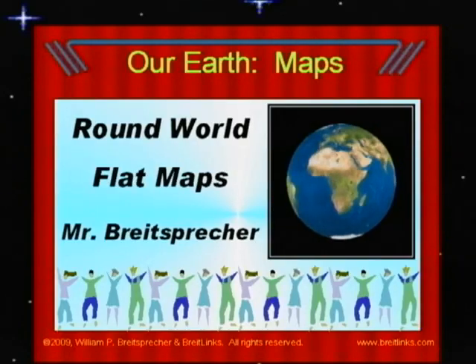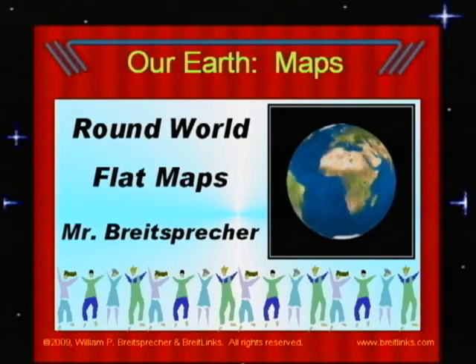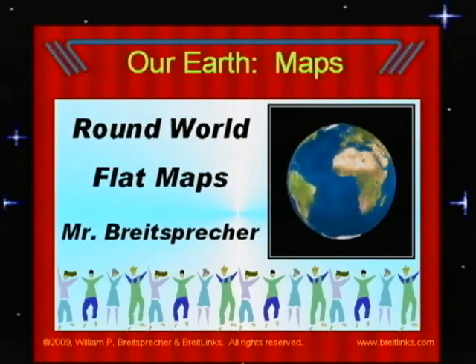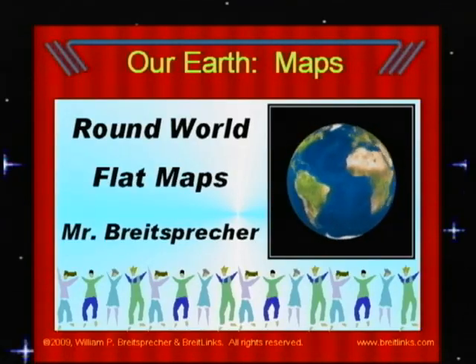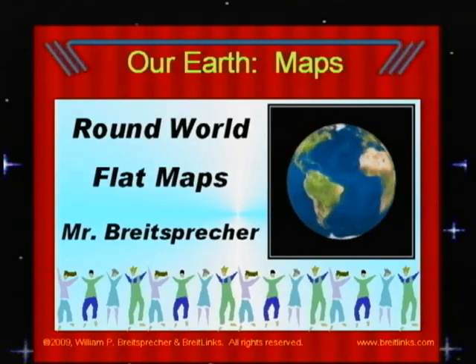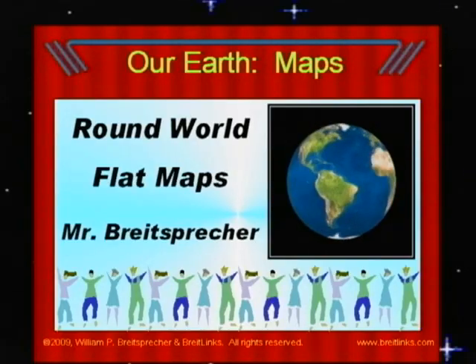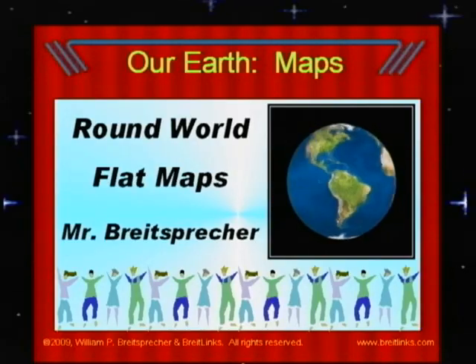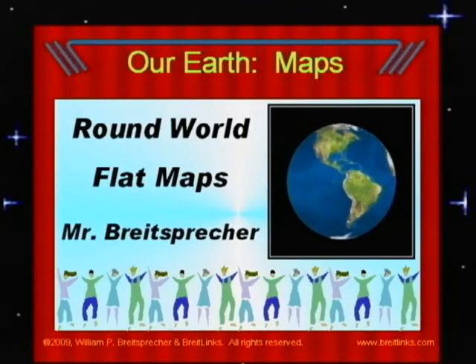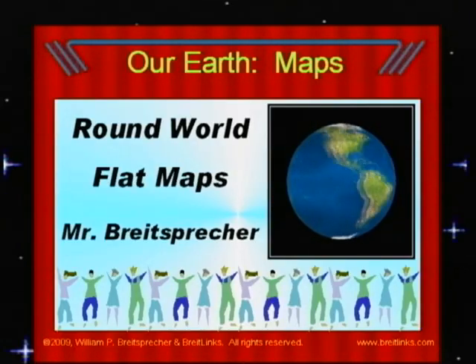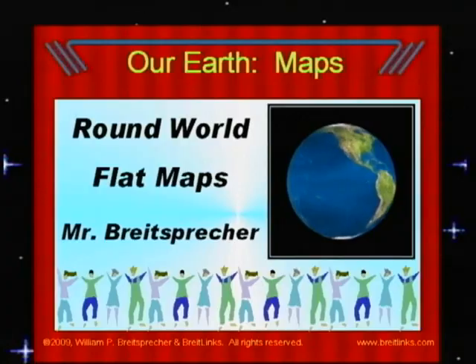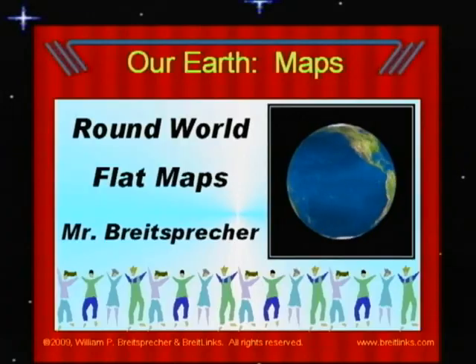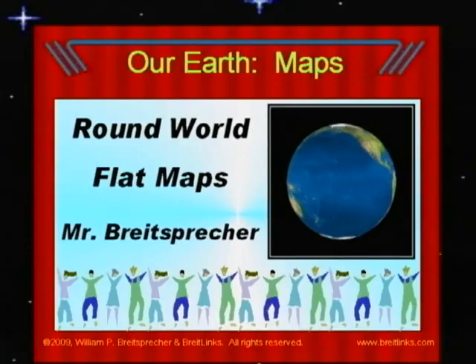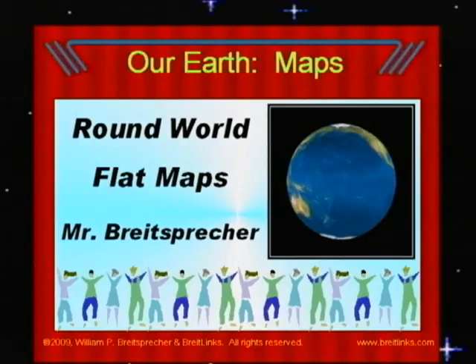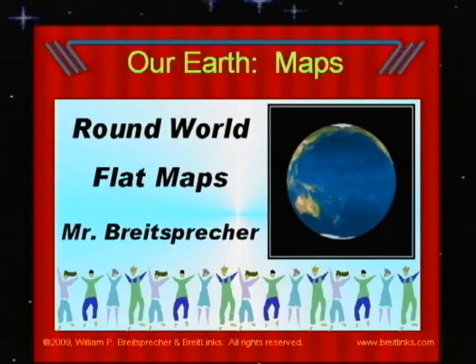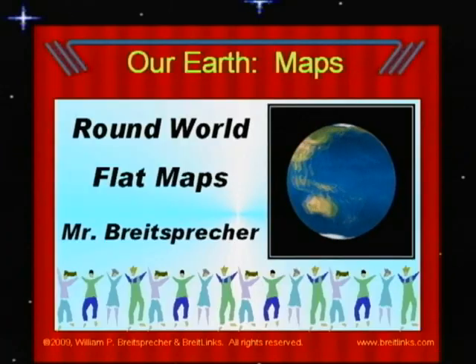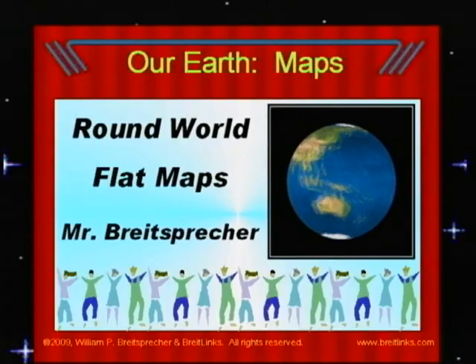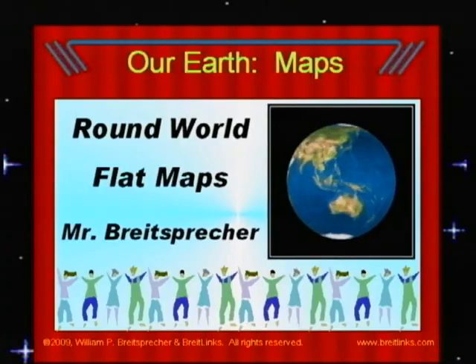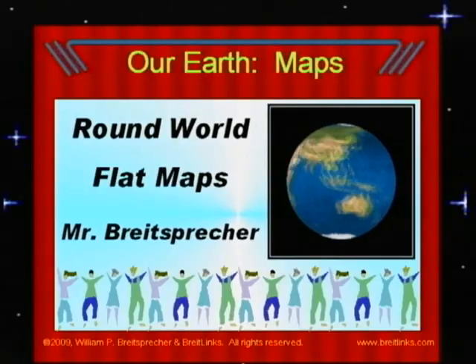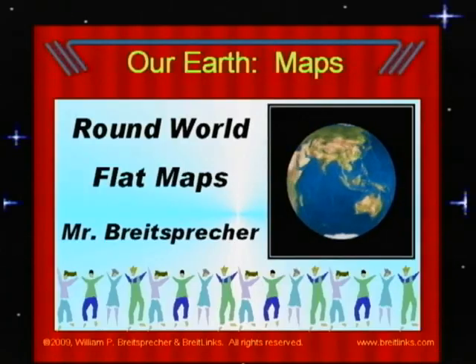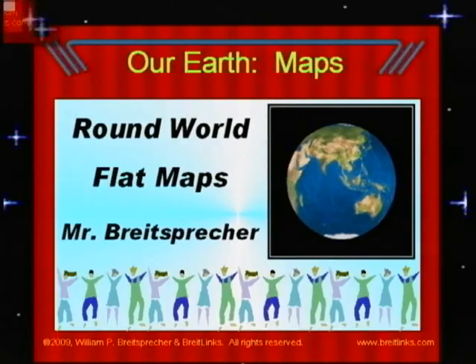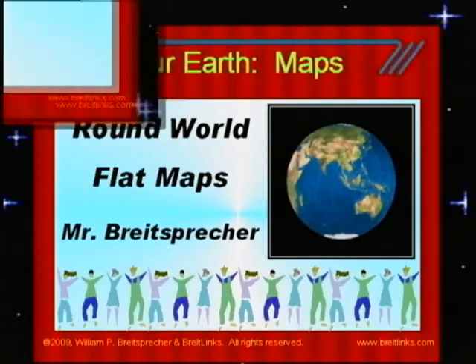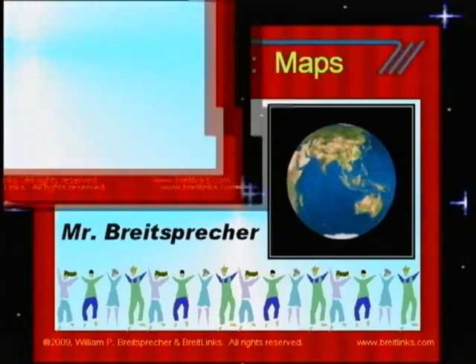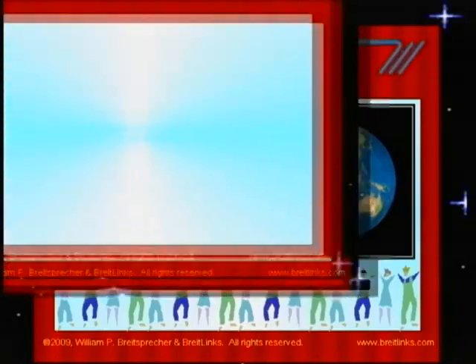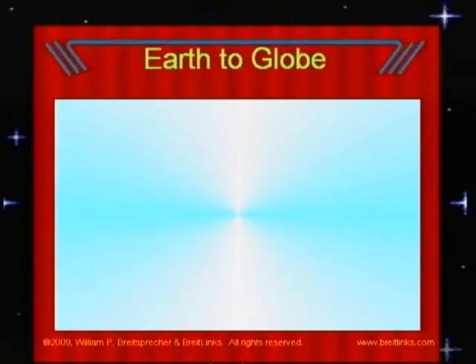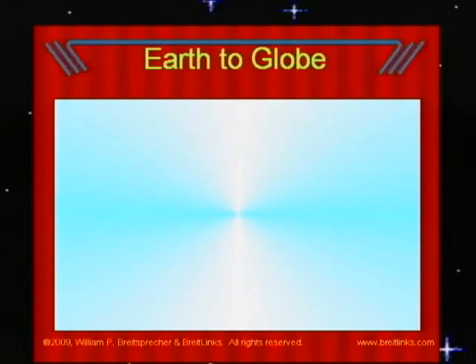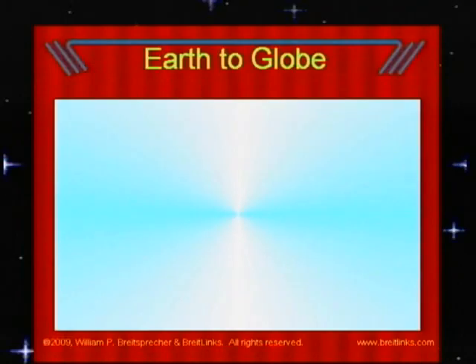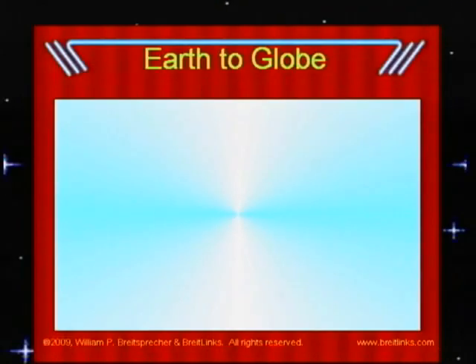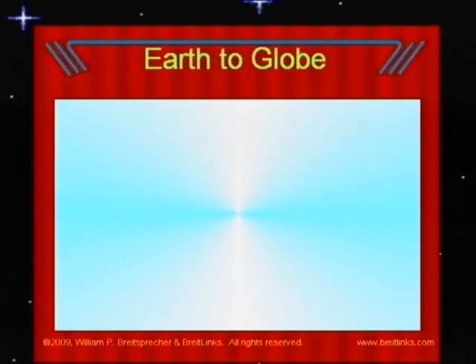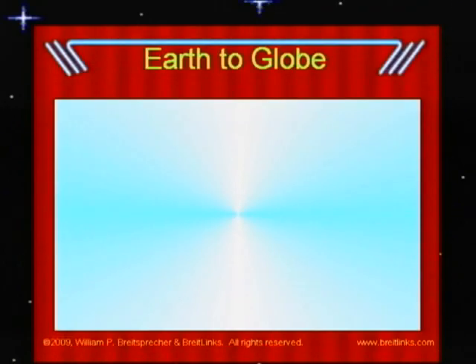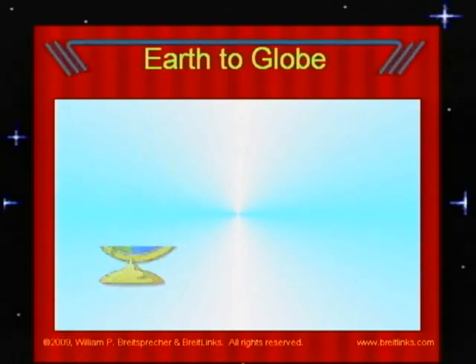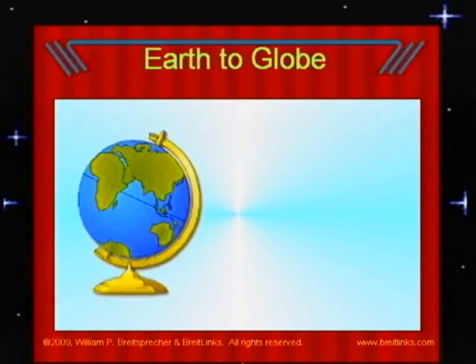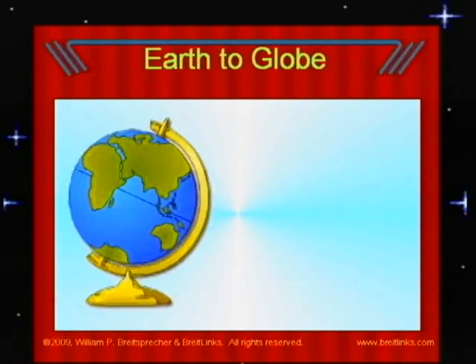Hi, I'm Mr. Breitsbrecher, Library Media Specialist. Let me show you what I mean.